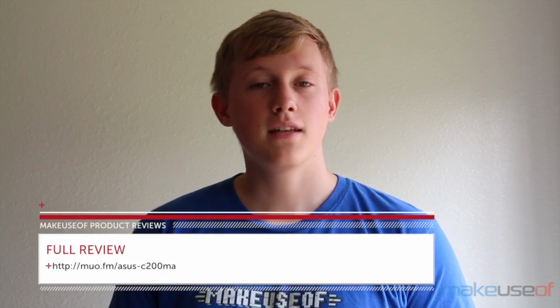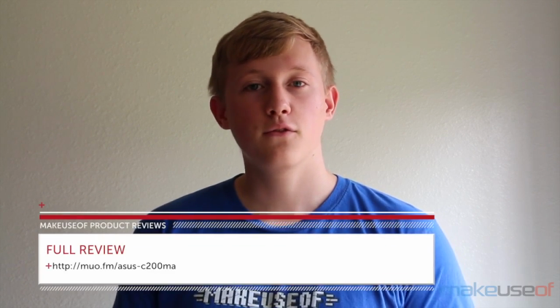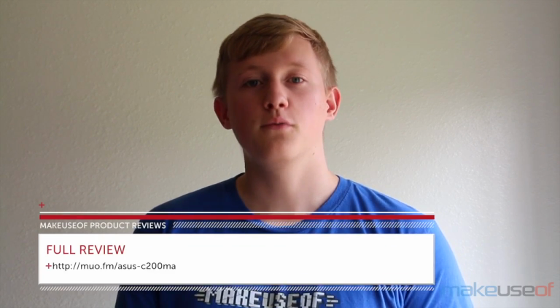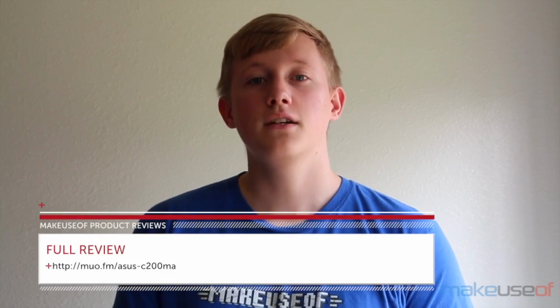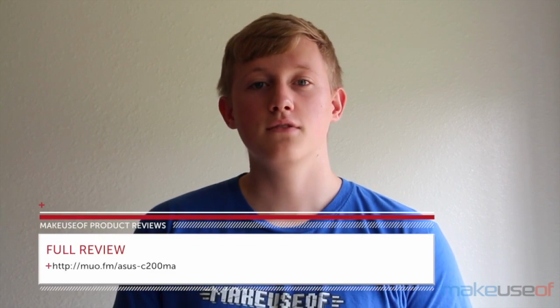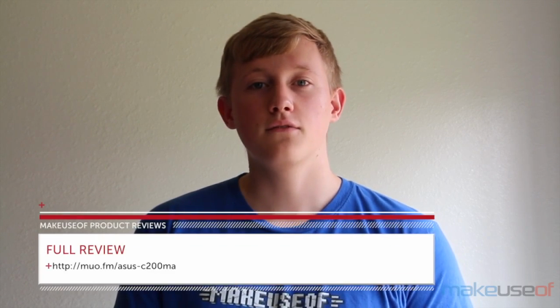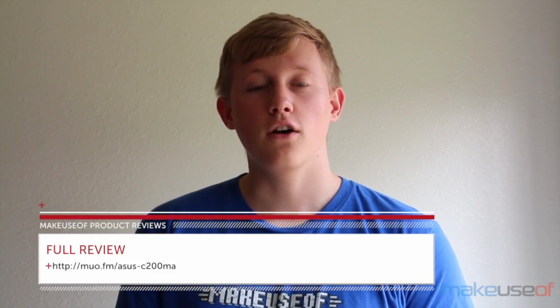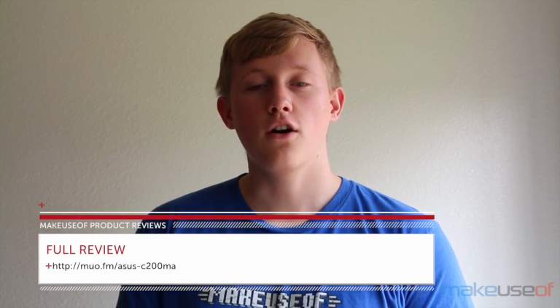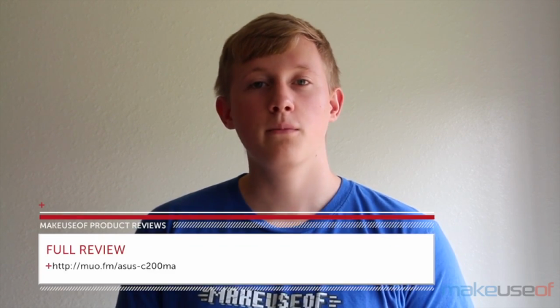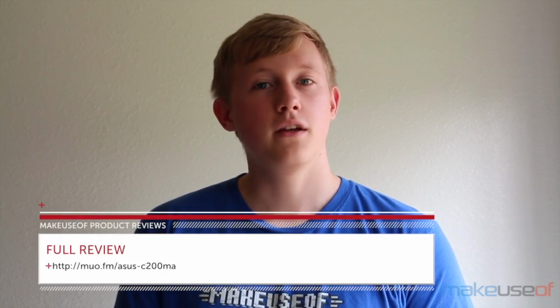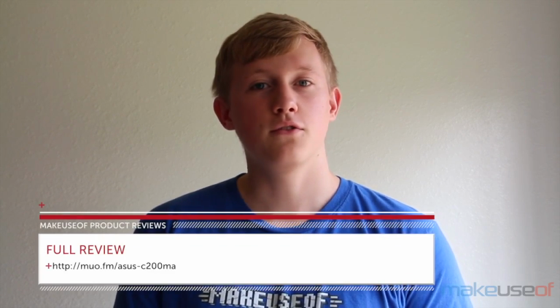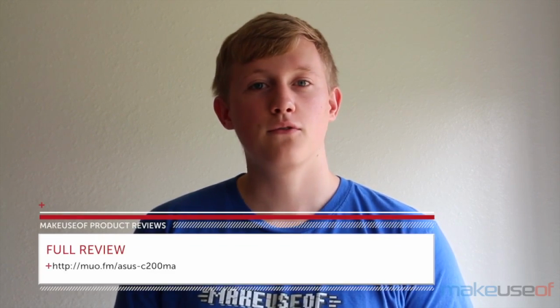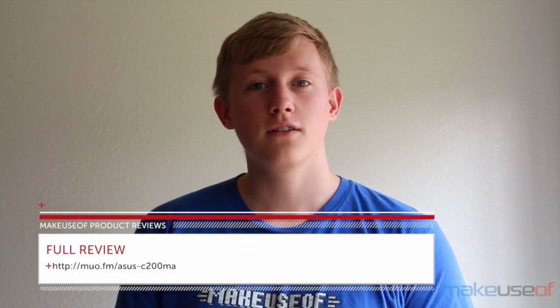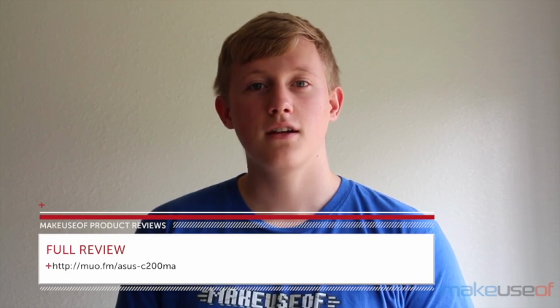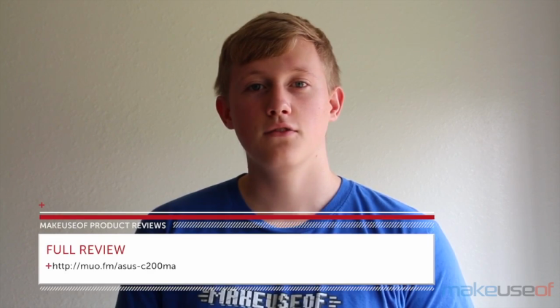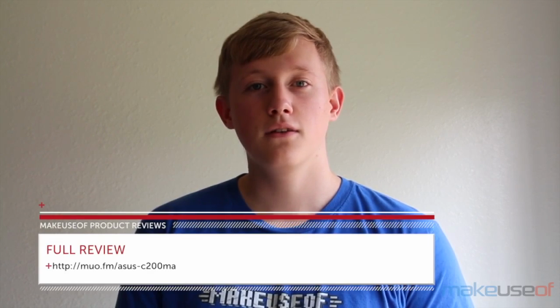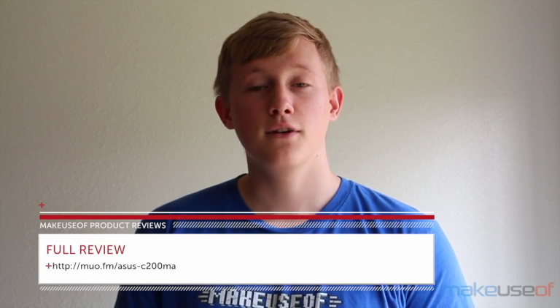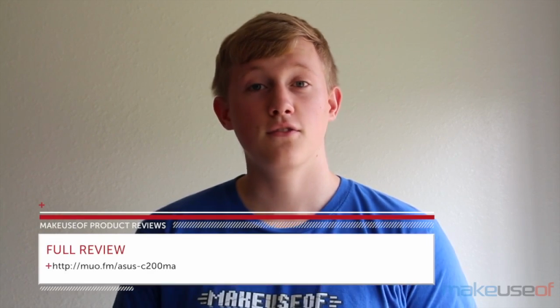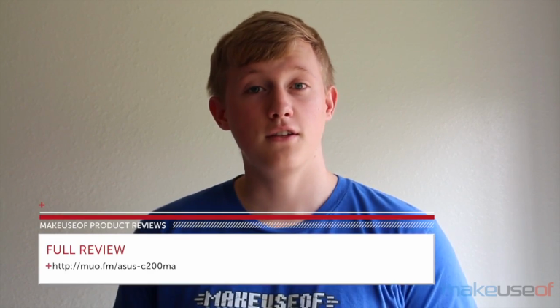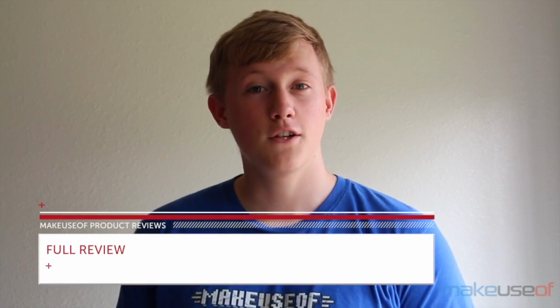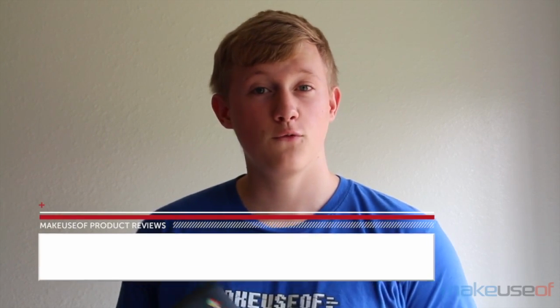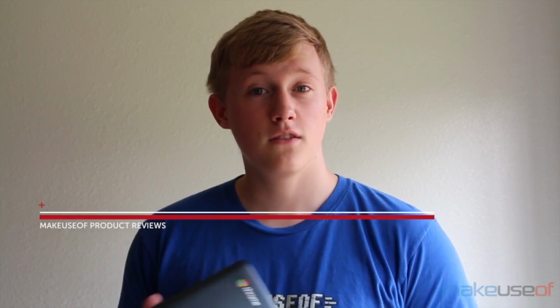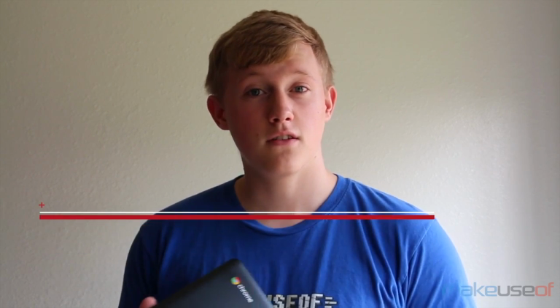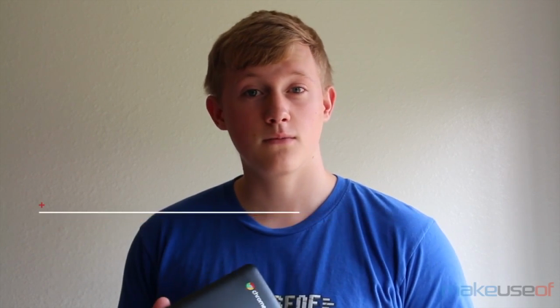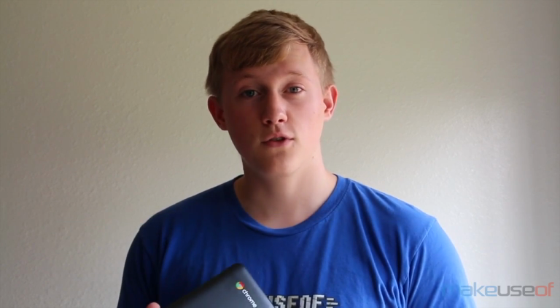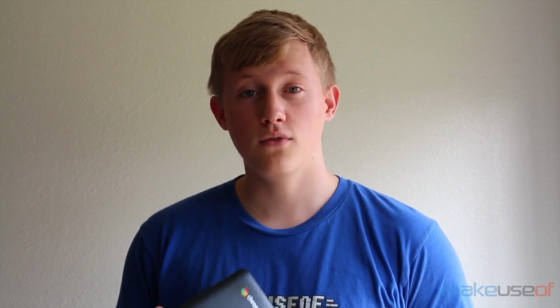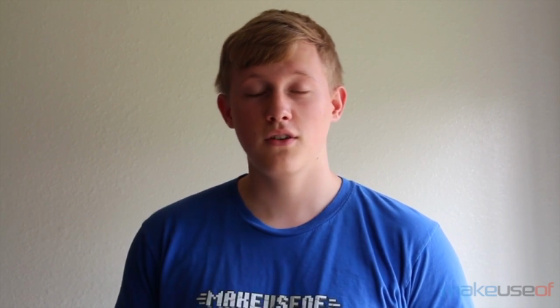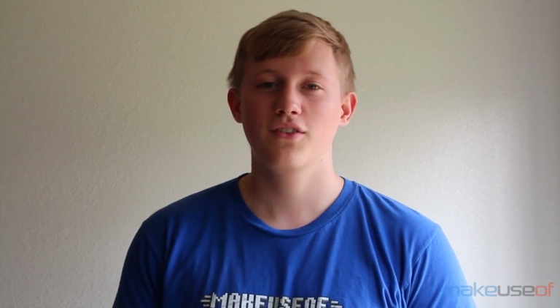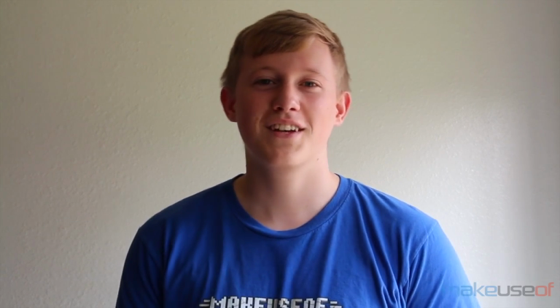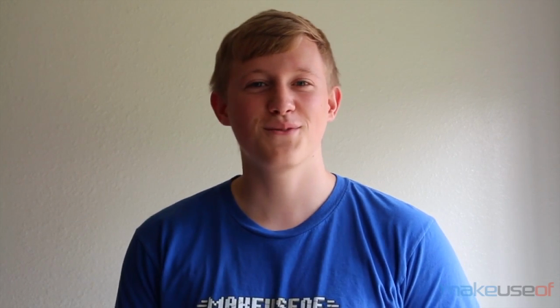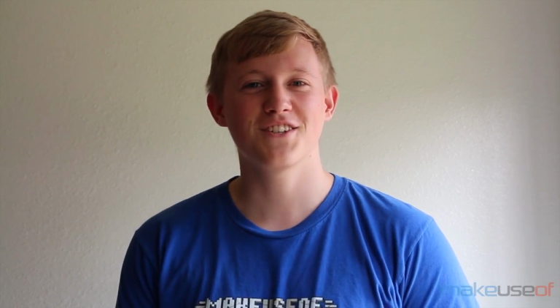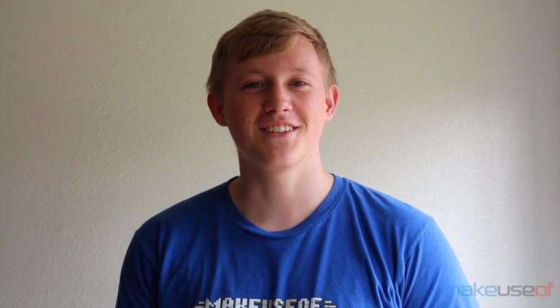For the full review, please head over to makeuseup.com. And don't forget to enter the giveaway so that you can win this awesome Chromebook. Thanks for watching.